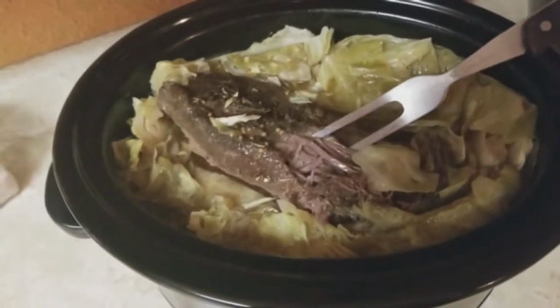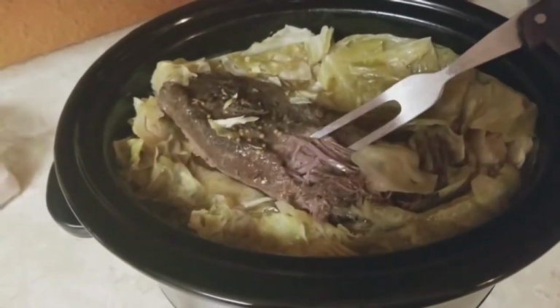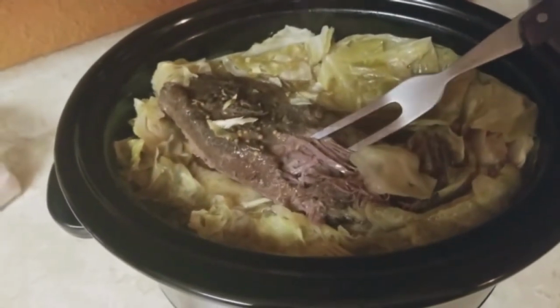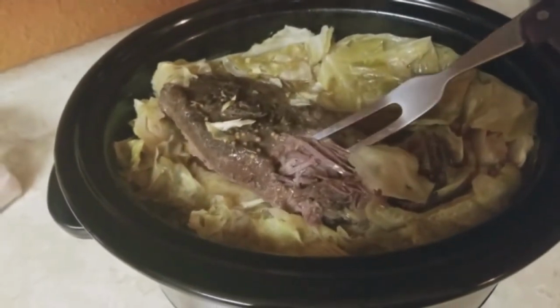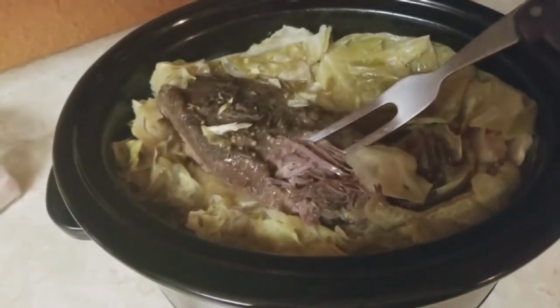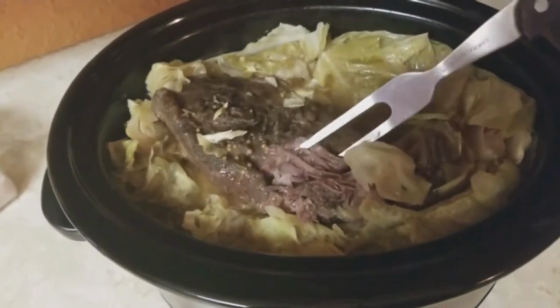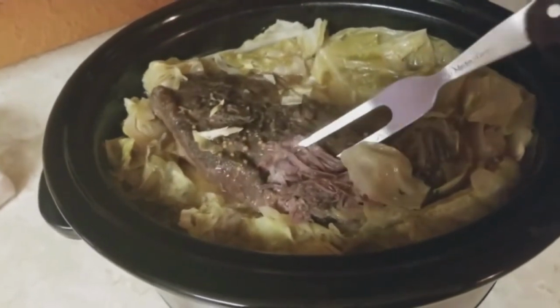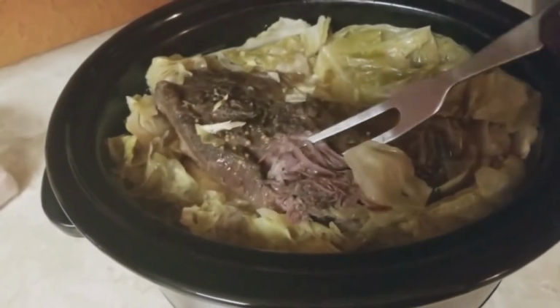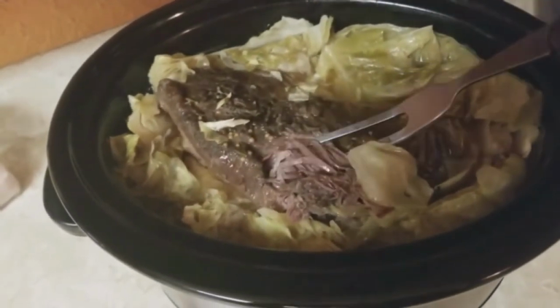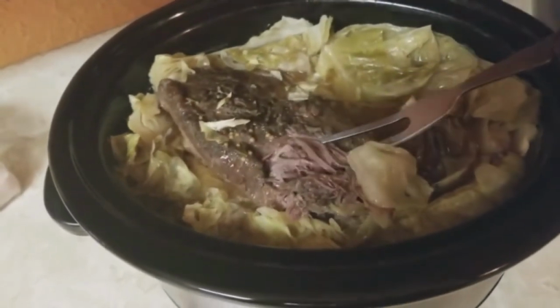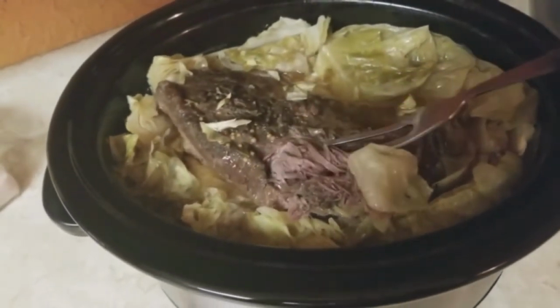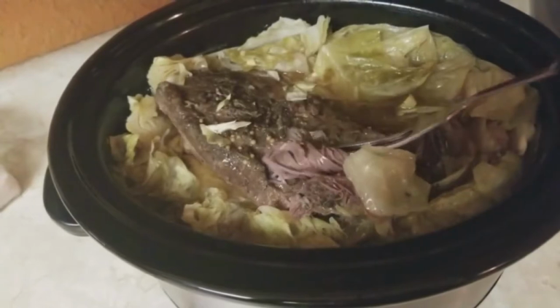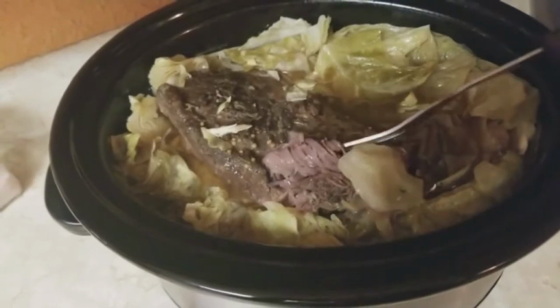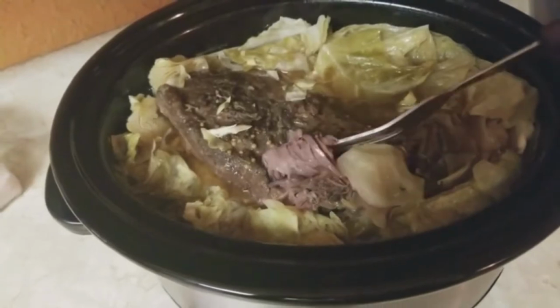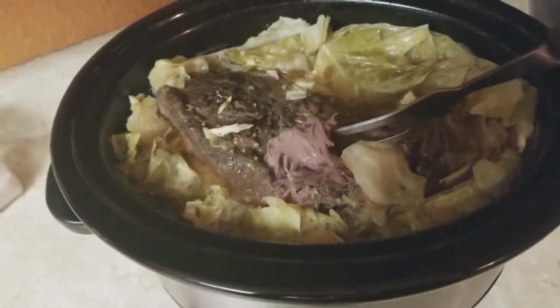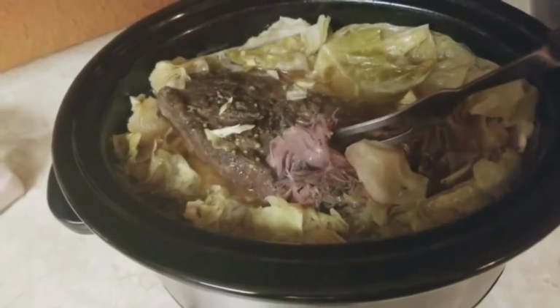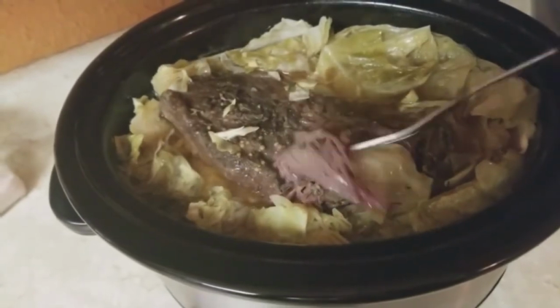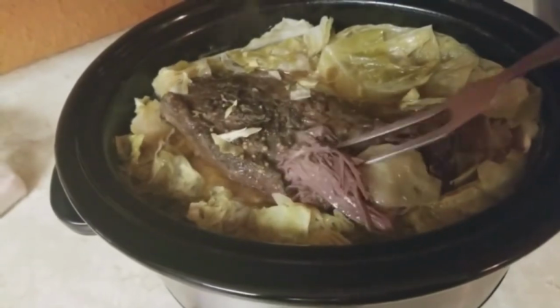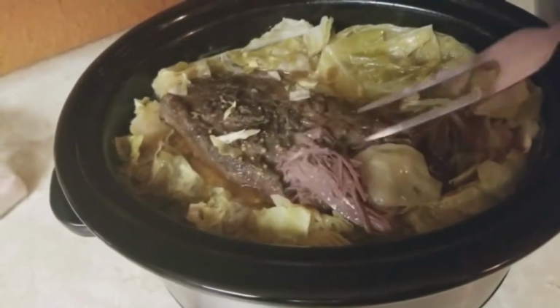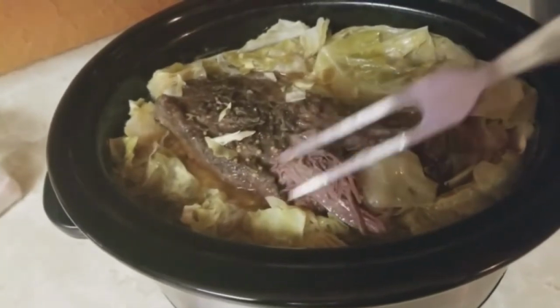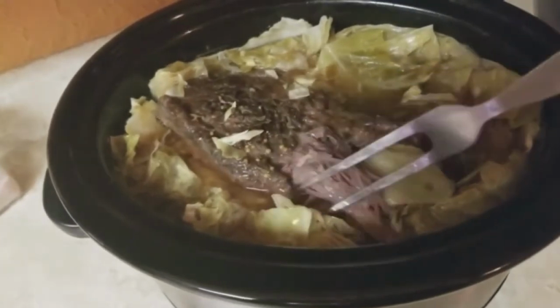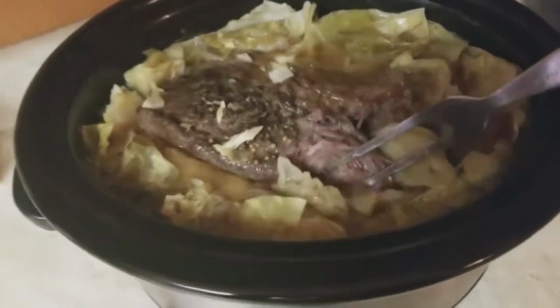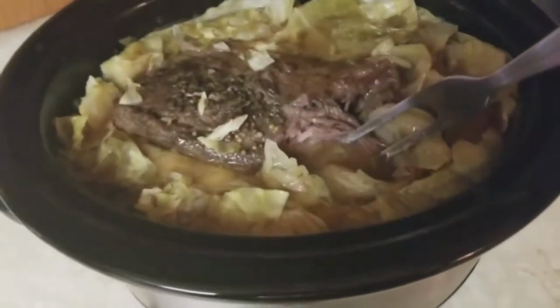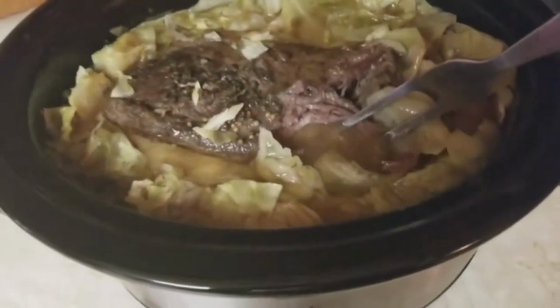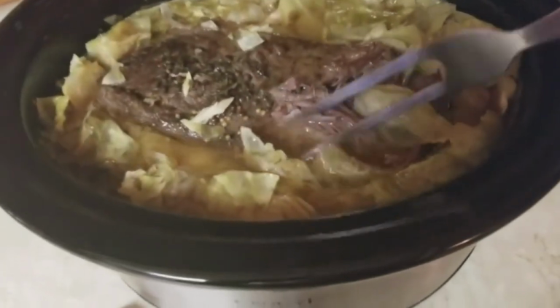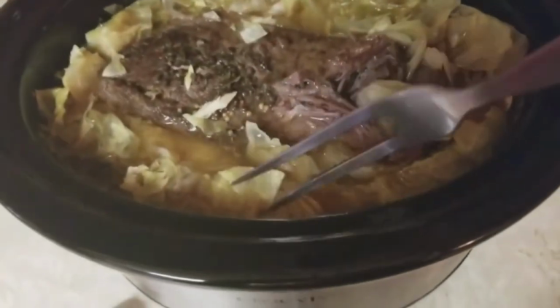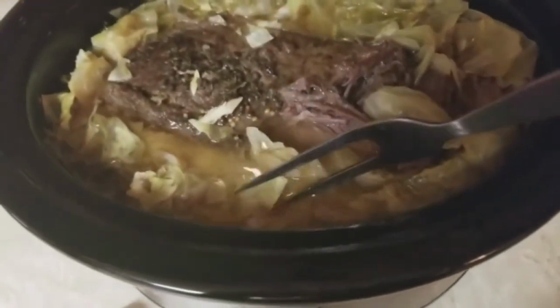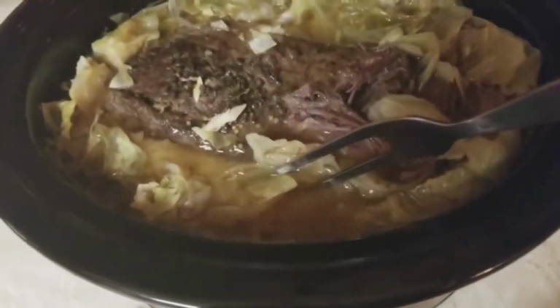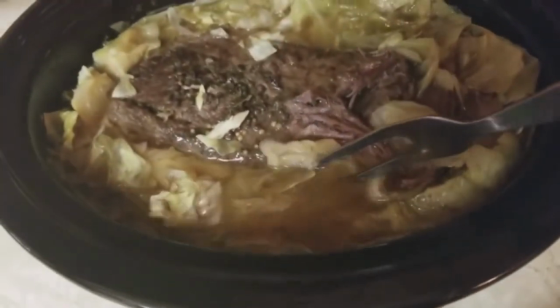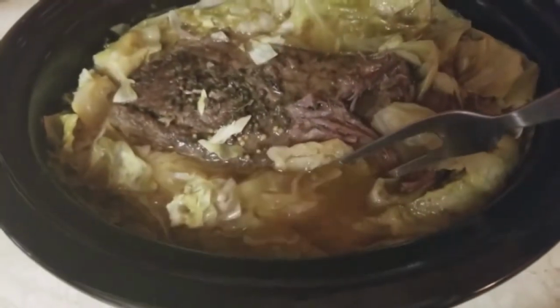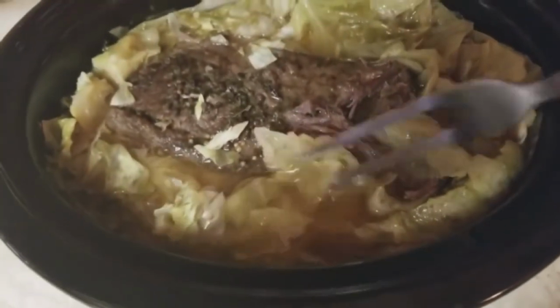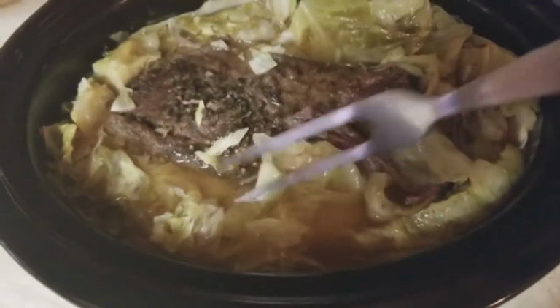My entire family loves this recipe. My dad complimented me on it like eight times, so it was a winner. Thanks so much for watching and don't forget to subscribe.